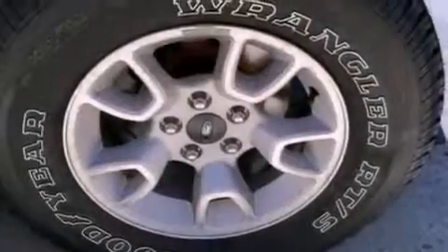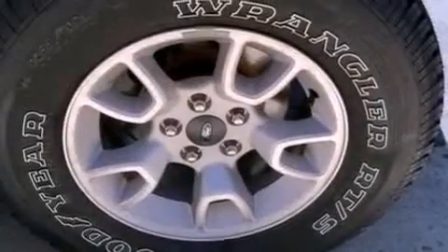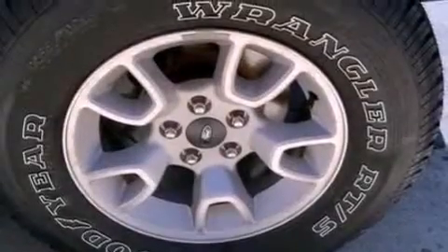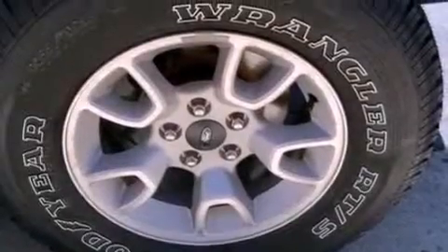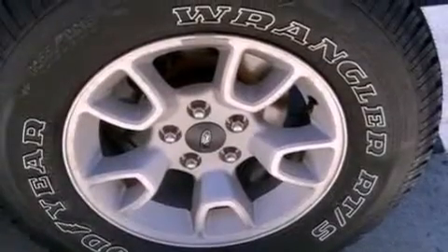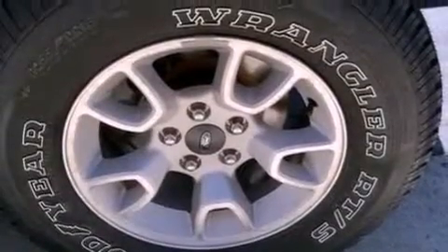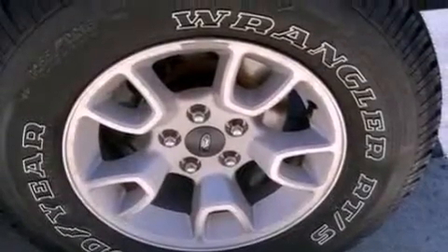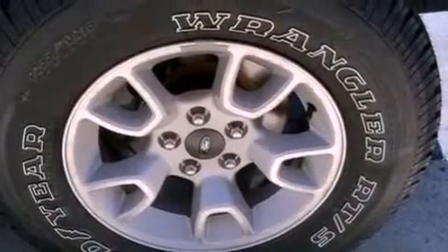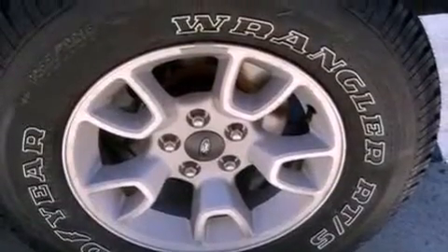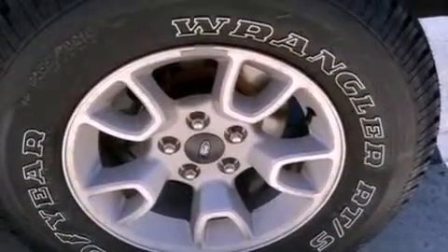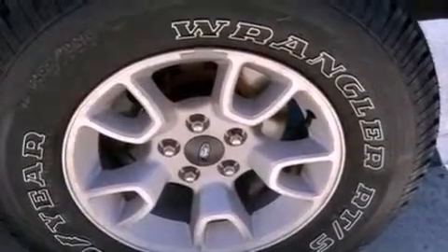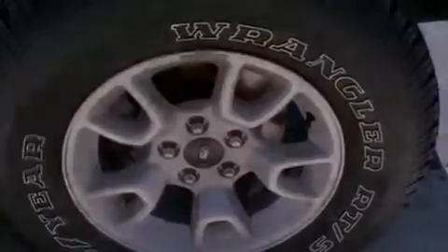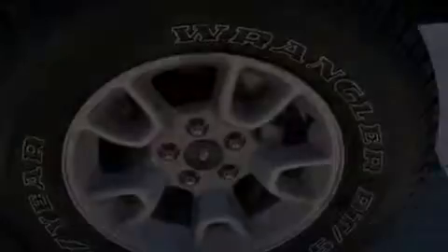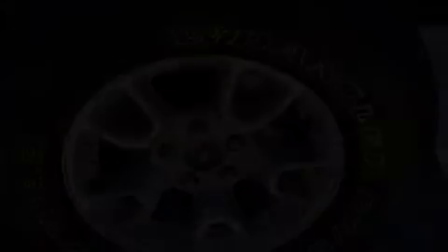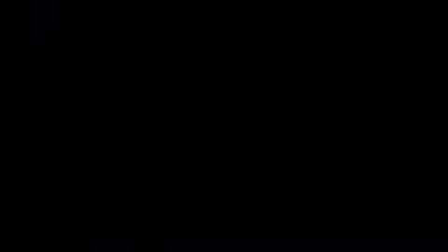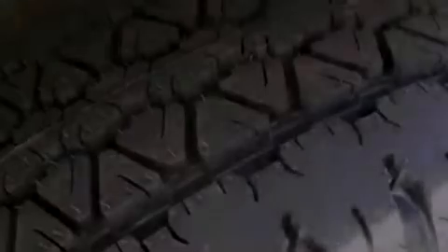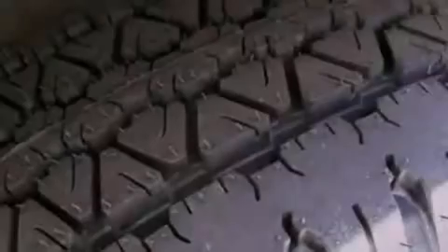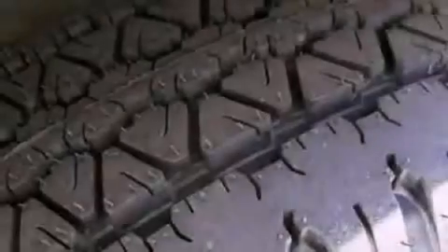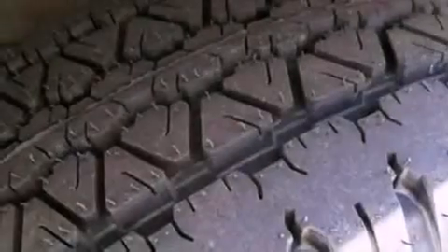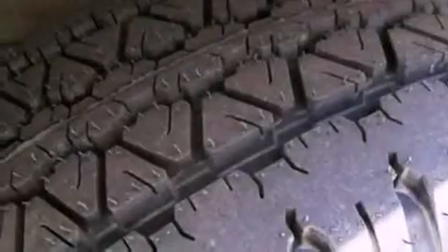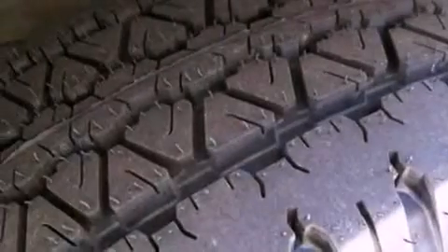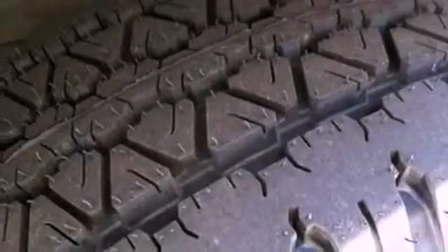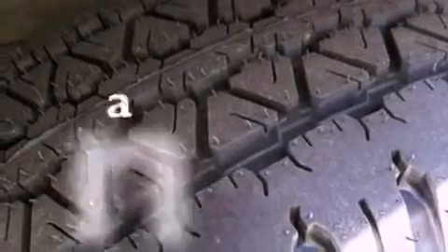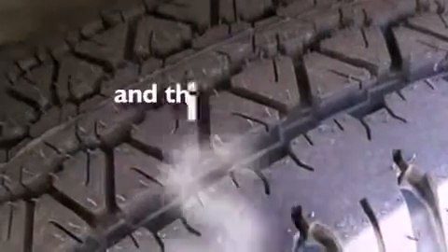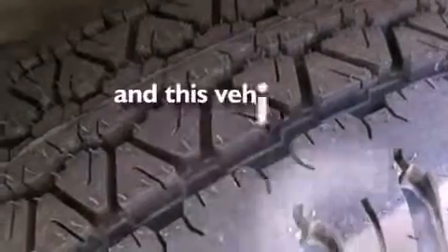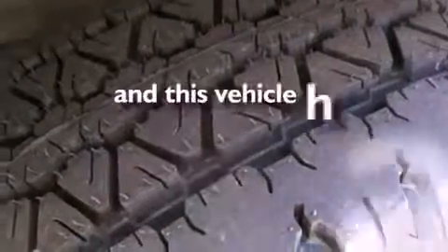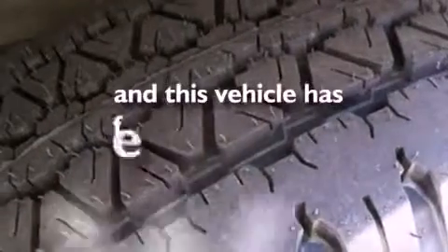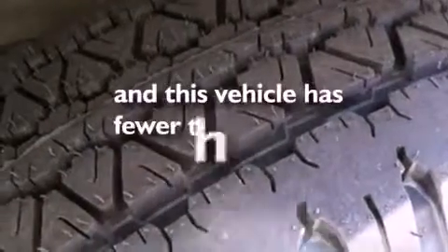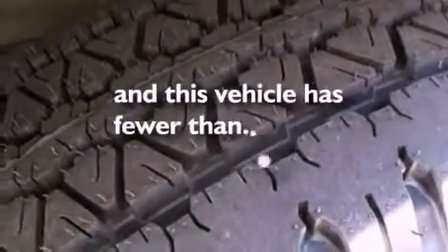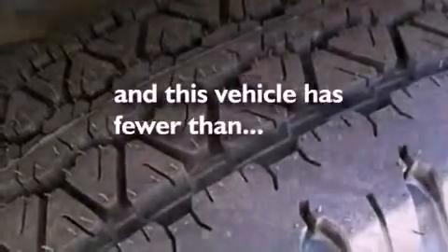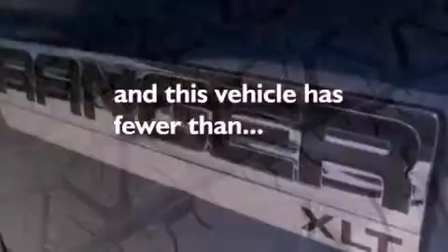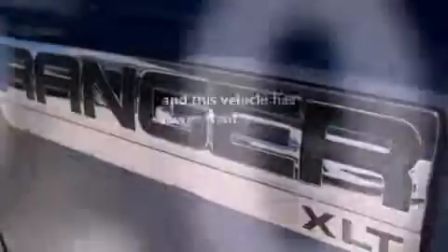Privacy glass, a low tire pressure indicator, an anti-lock braking system. And this vehicle has fewer than 70,000 miles on the odometer.